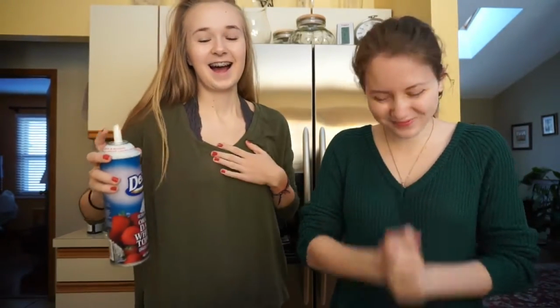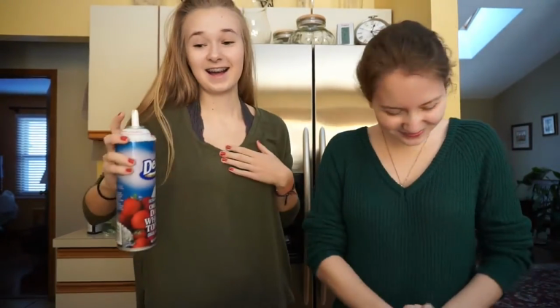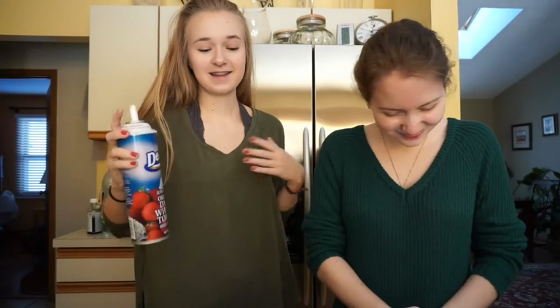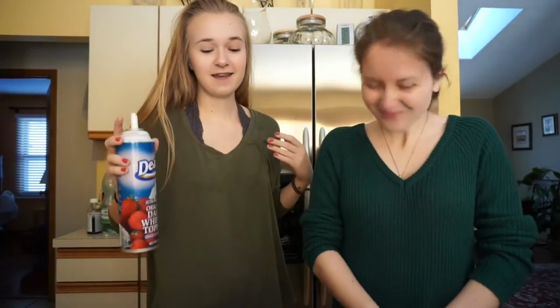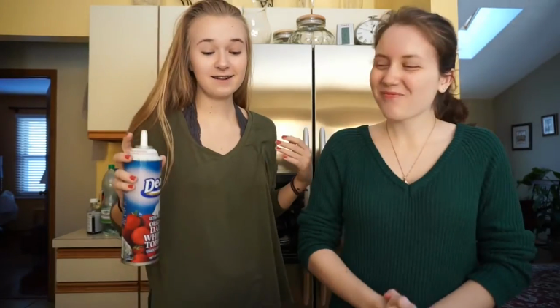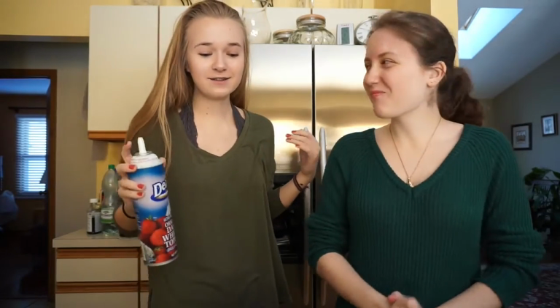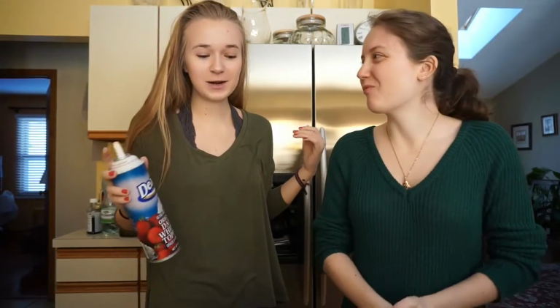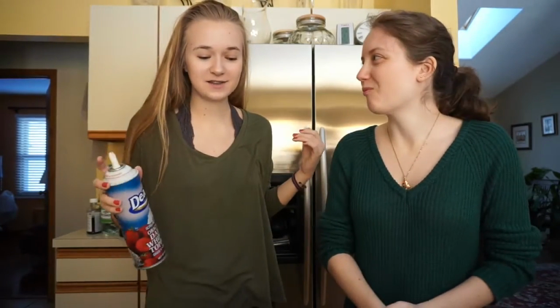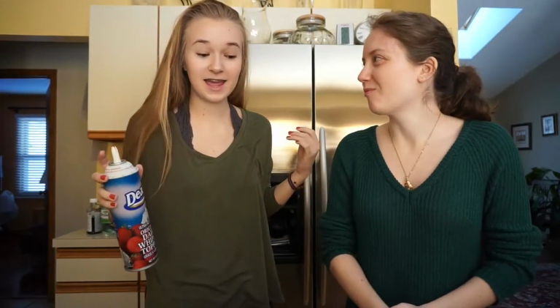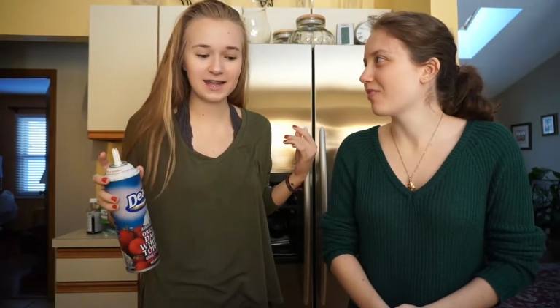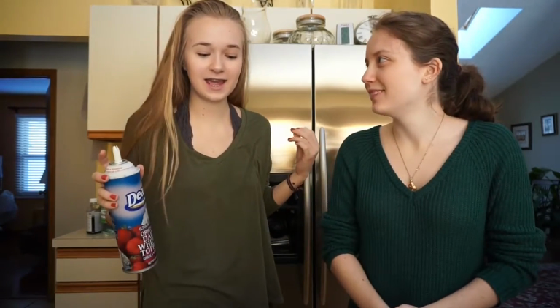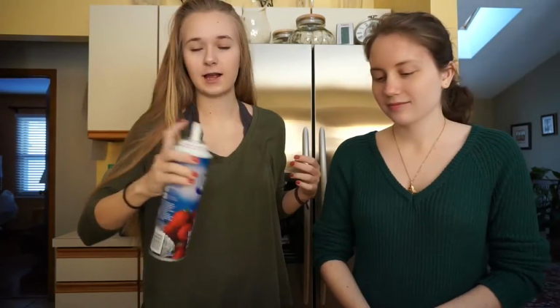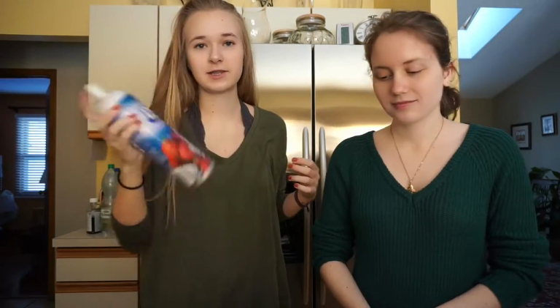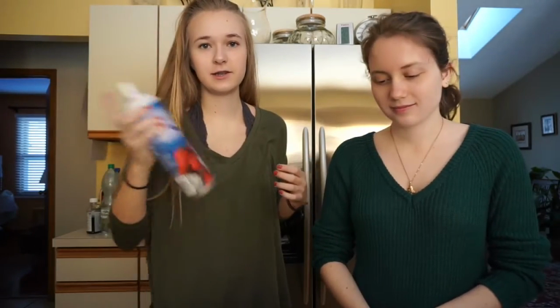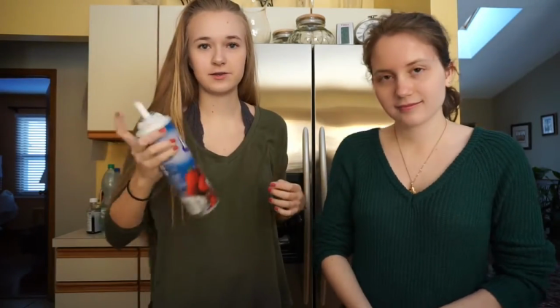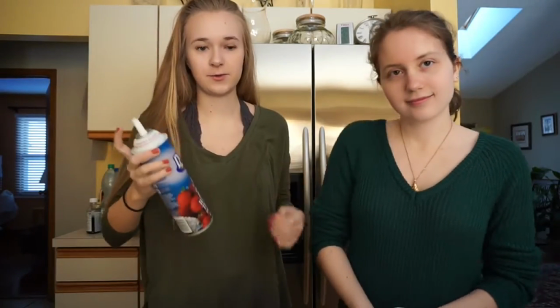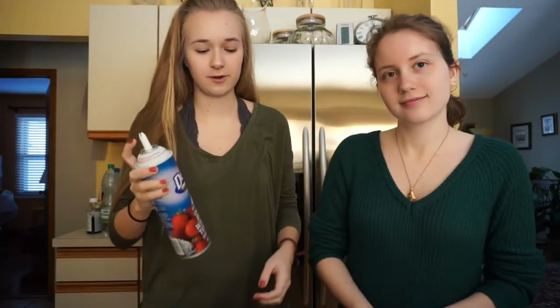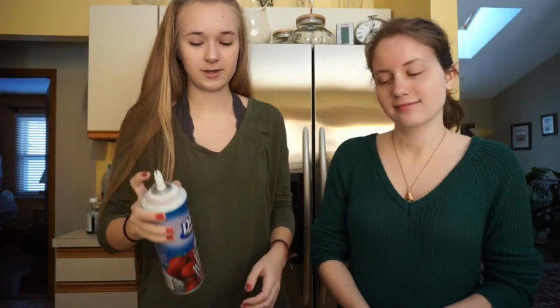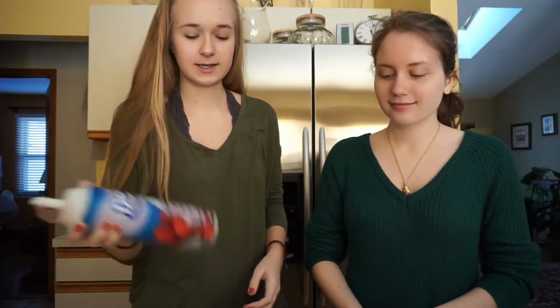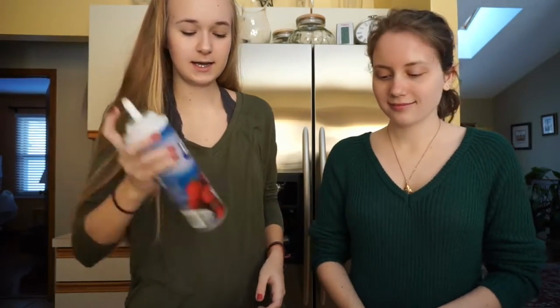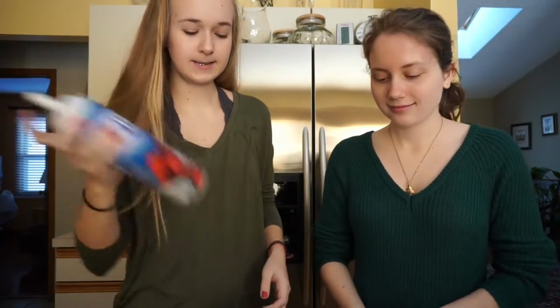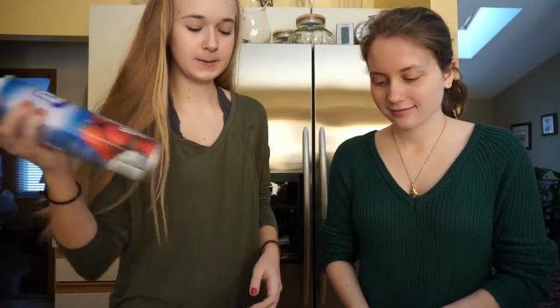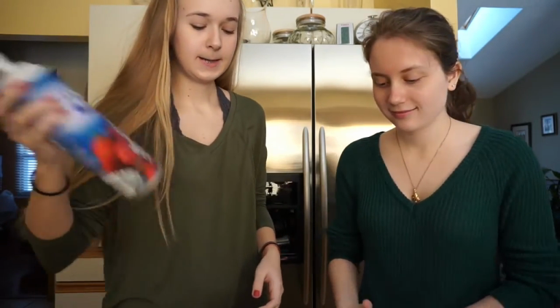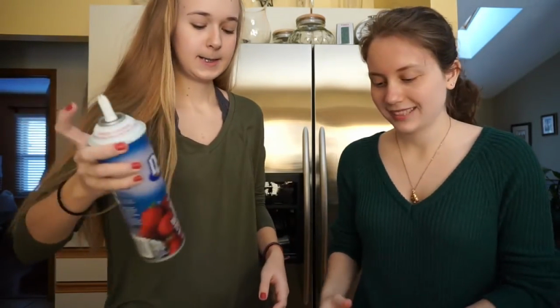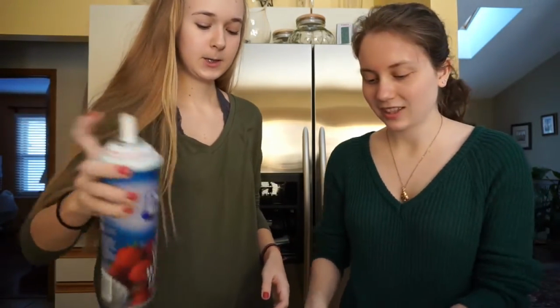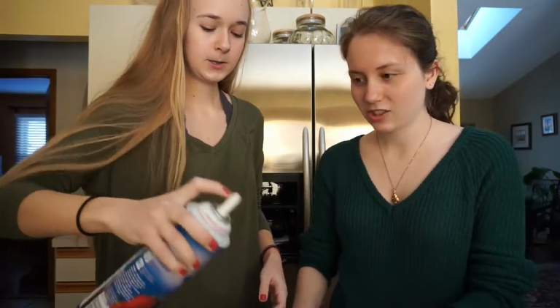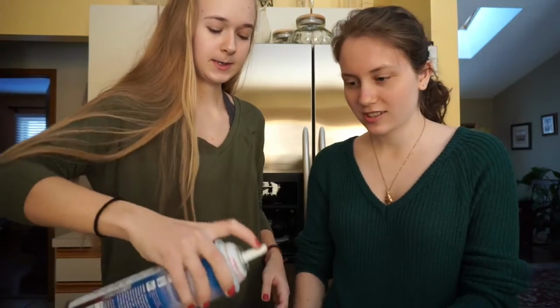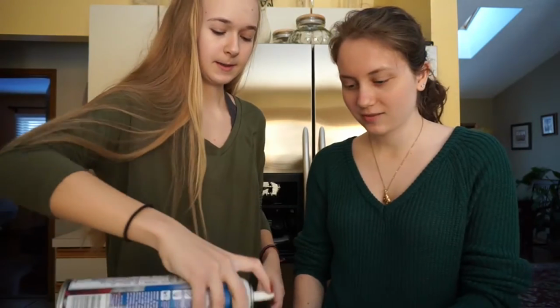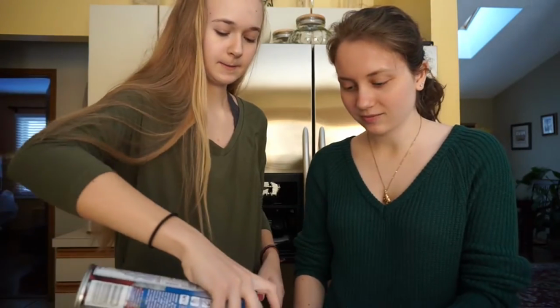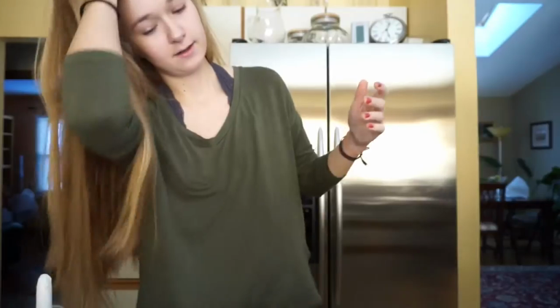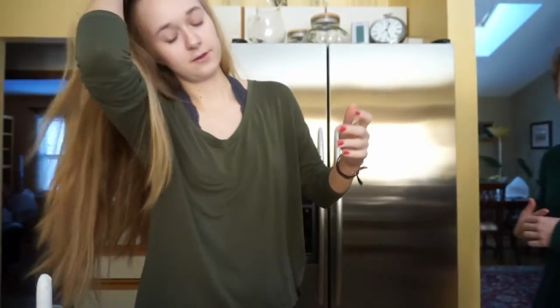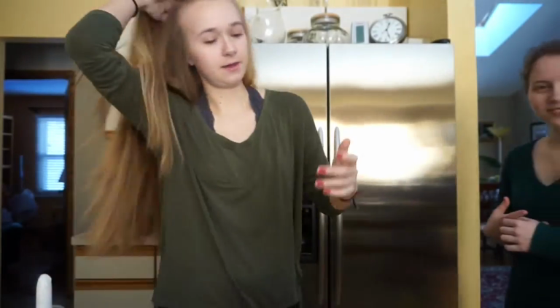Since I killed the rest of the candy cane, I'm just going to use whipped cream instead. So here goes nothing.